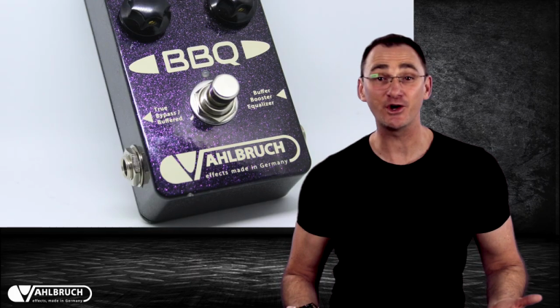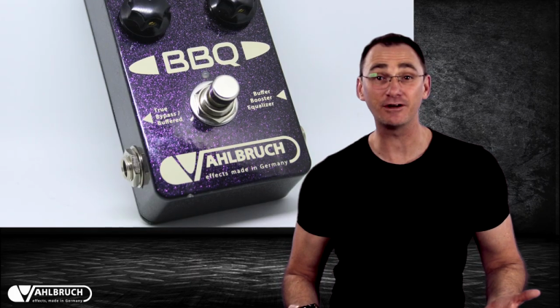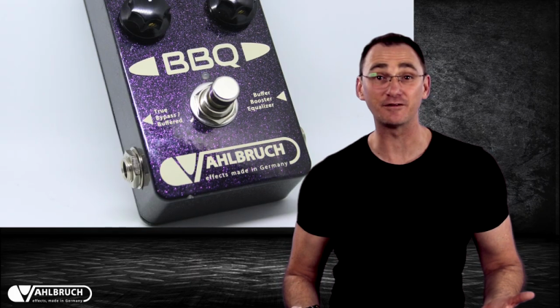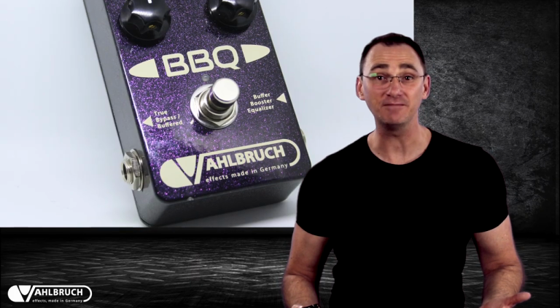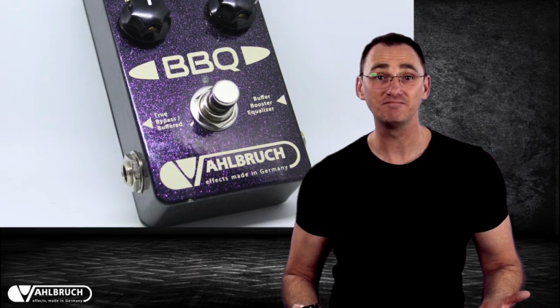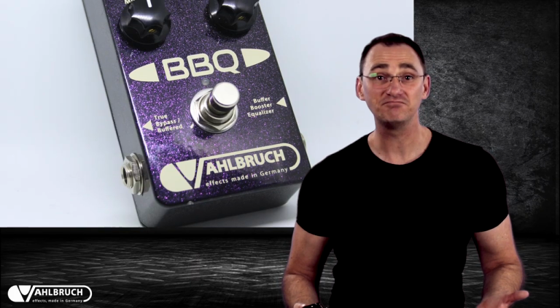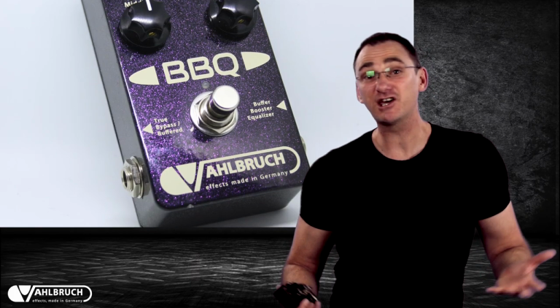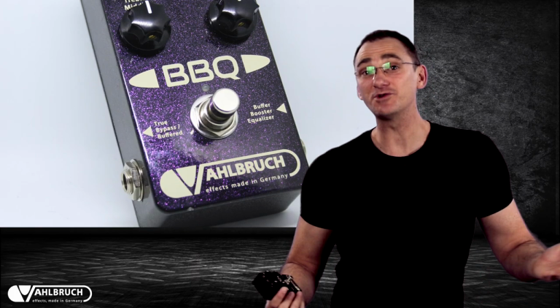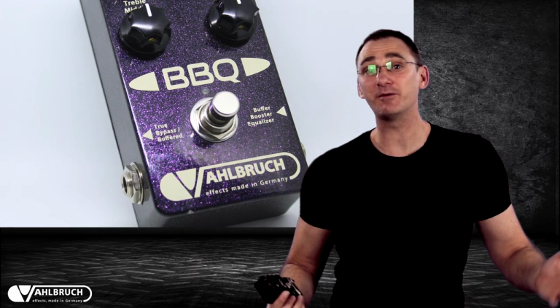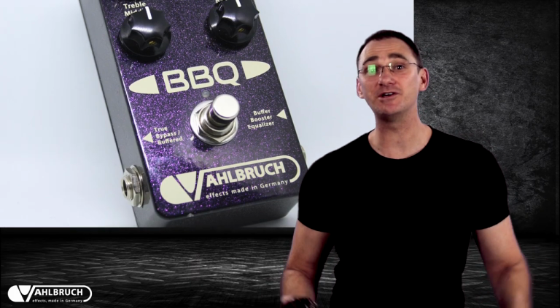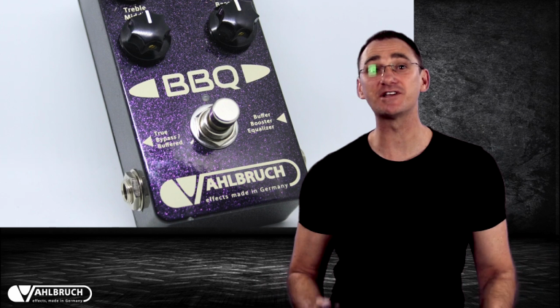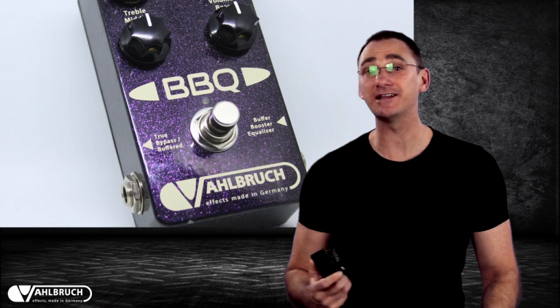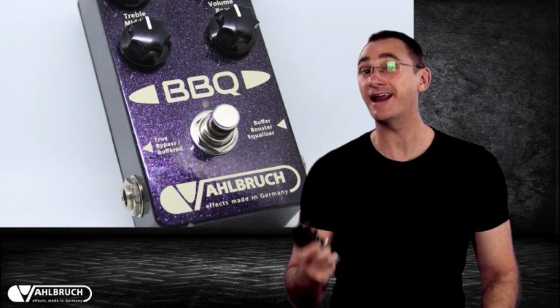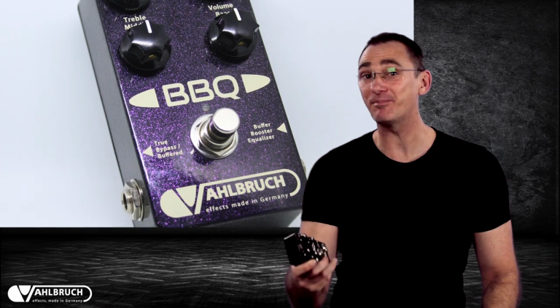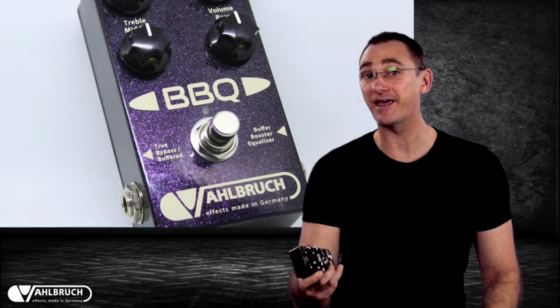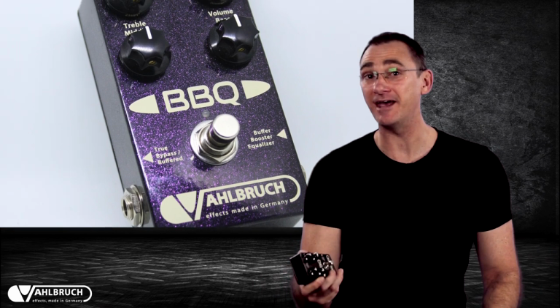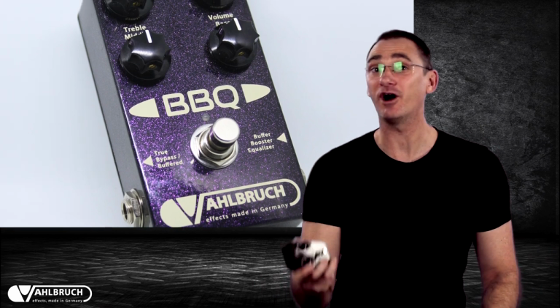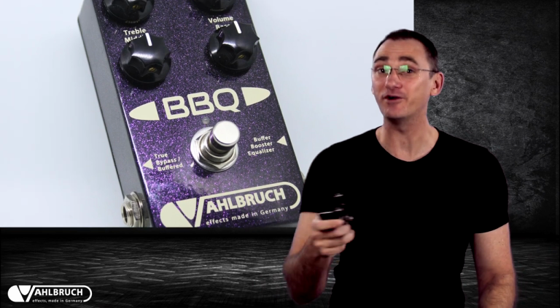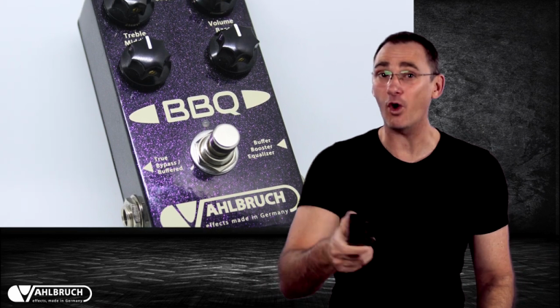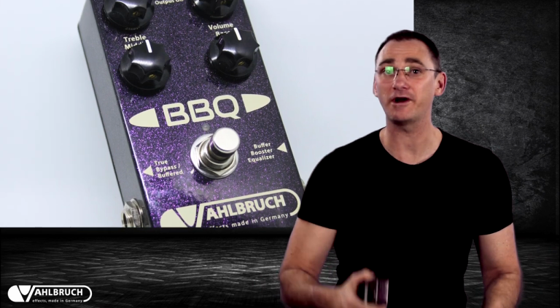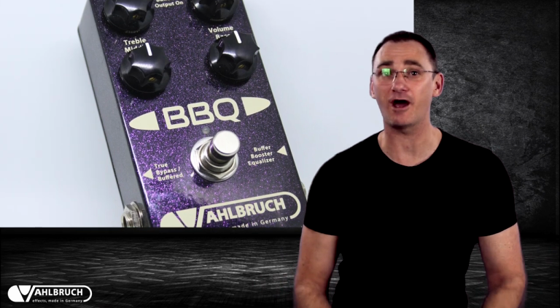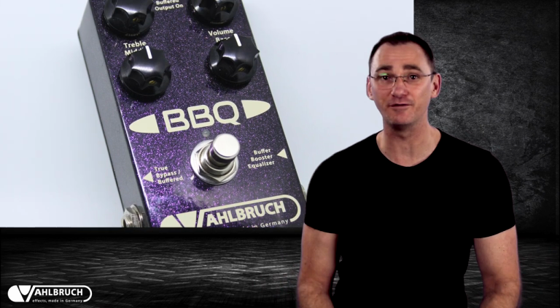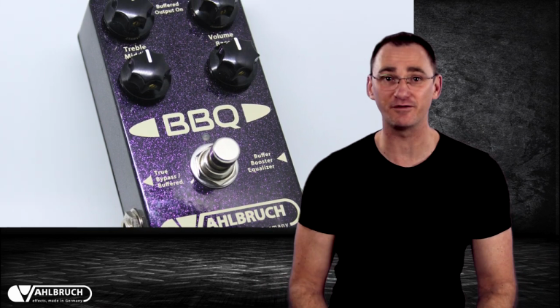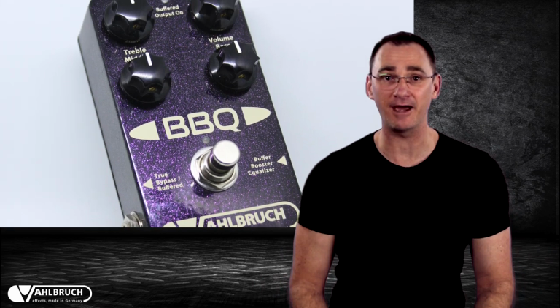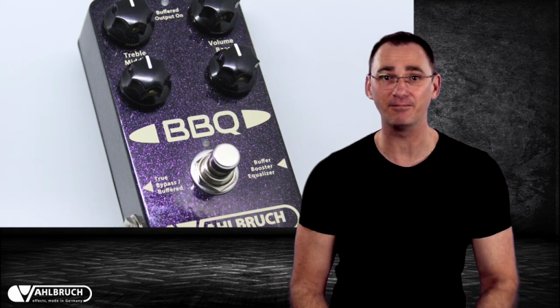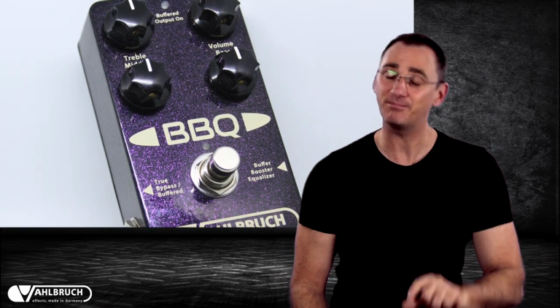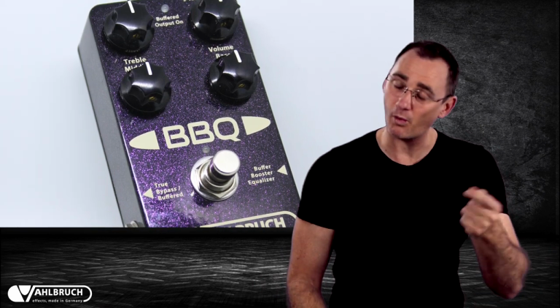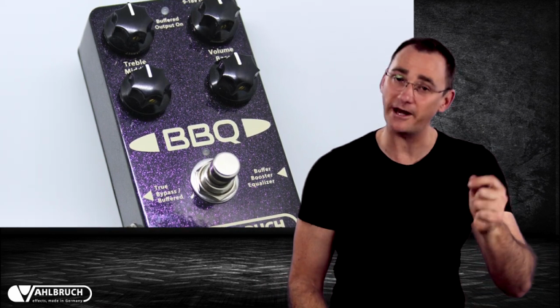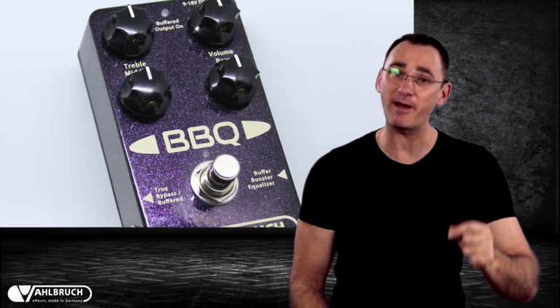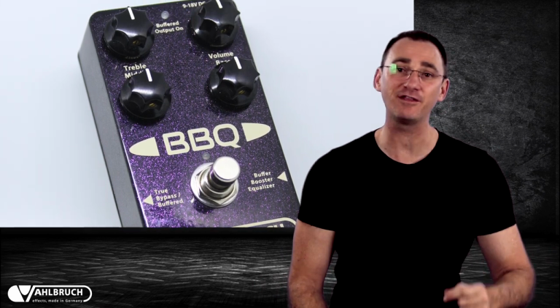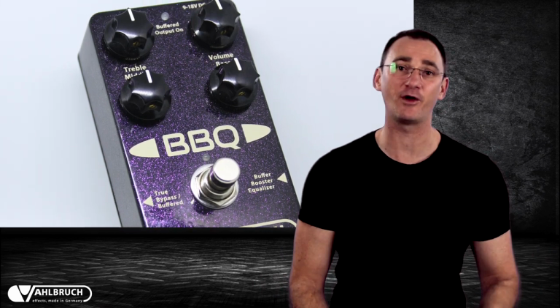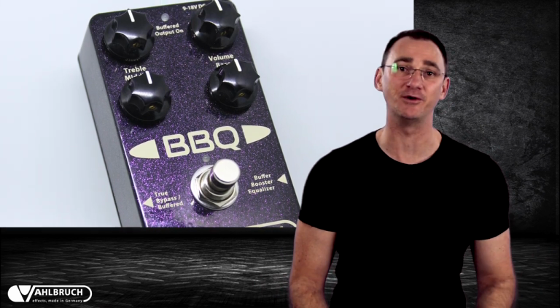Alternatively, it can also be used to clean up the gain of an already overdriven amp by winding back the volume.